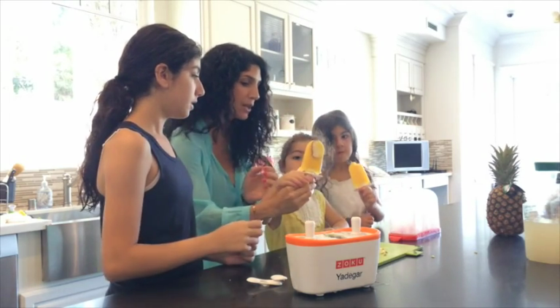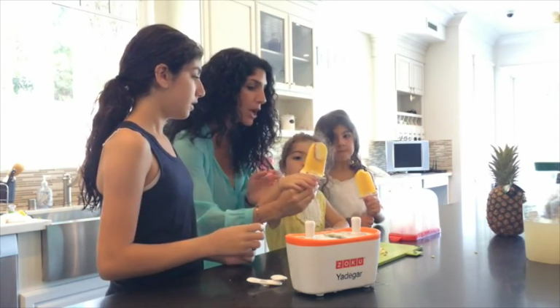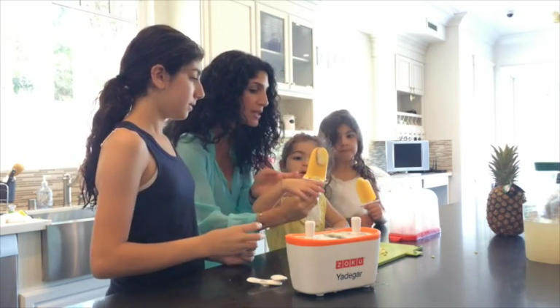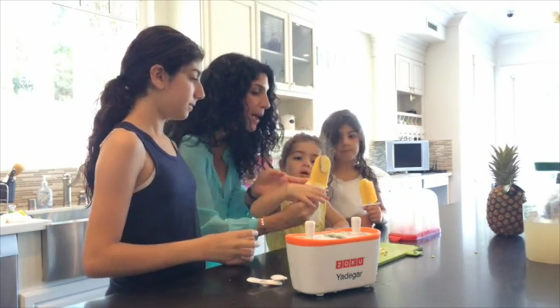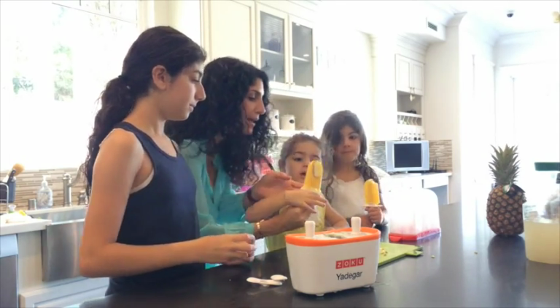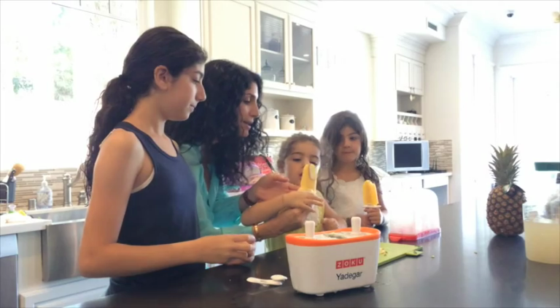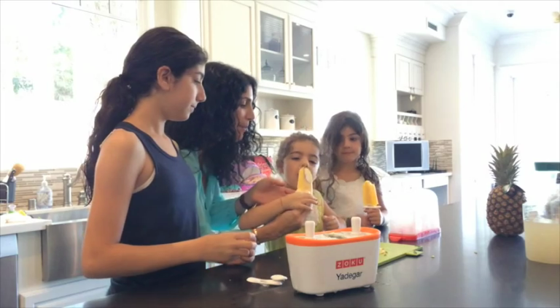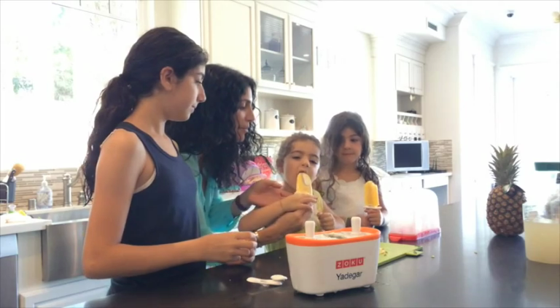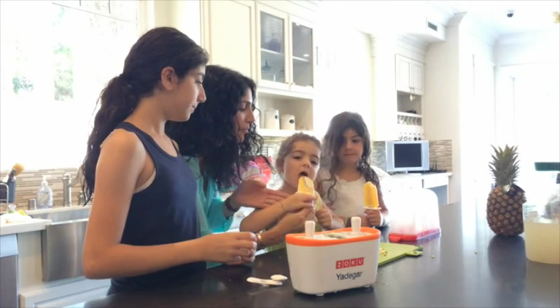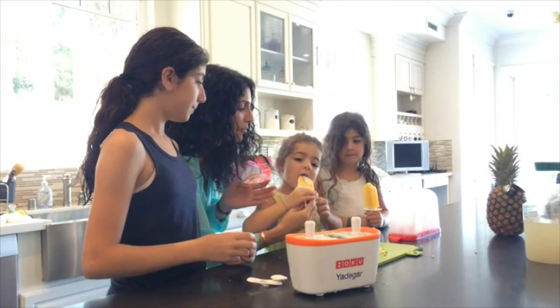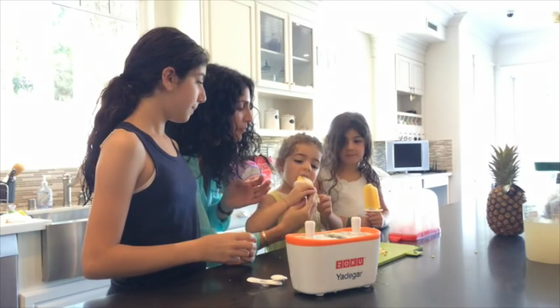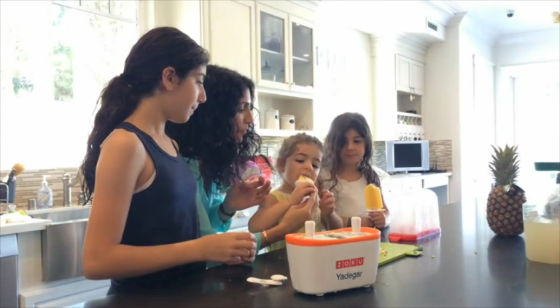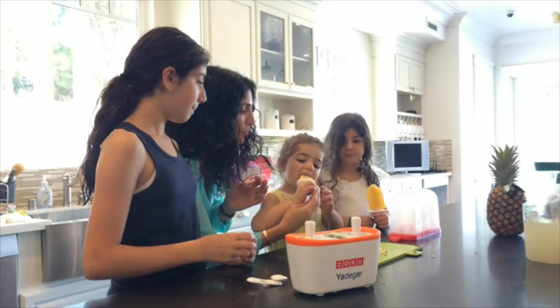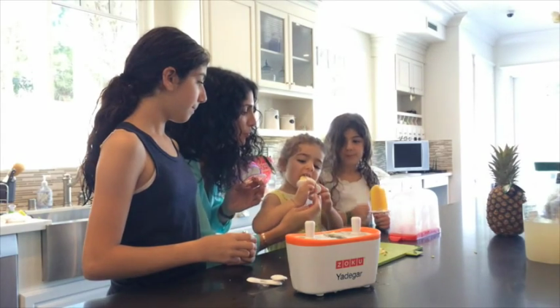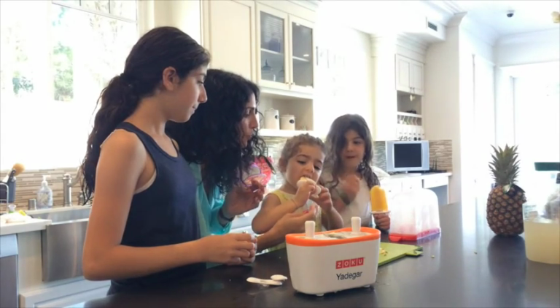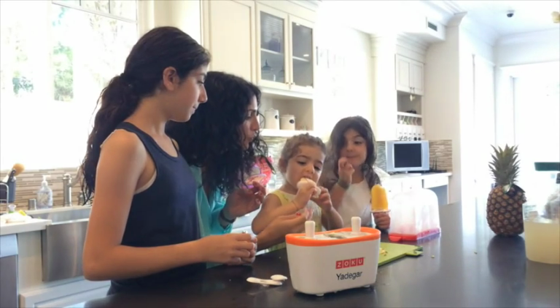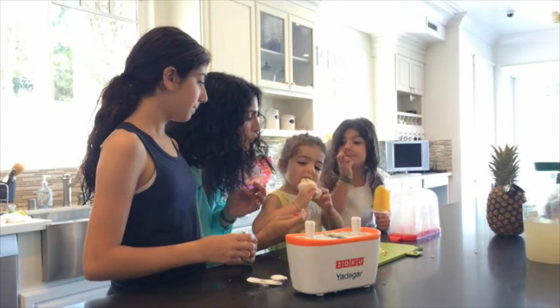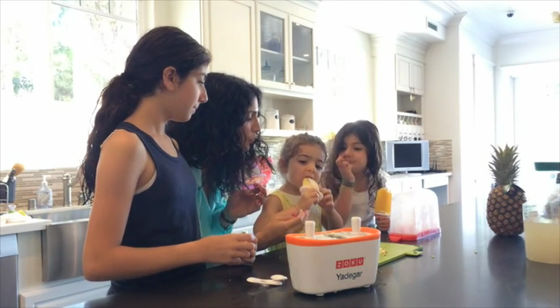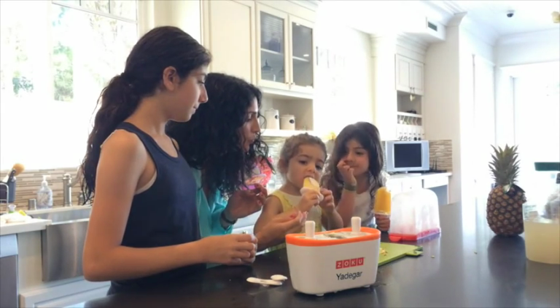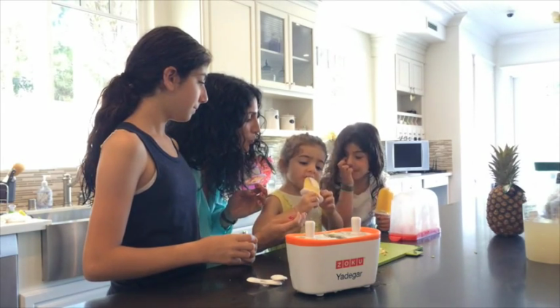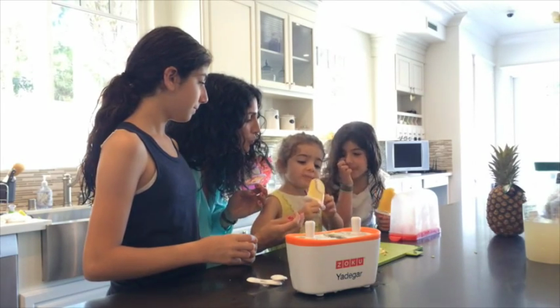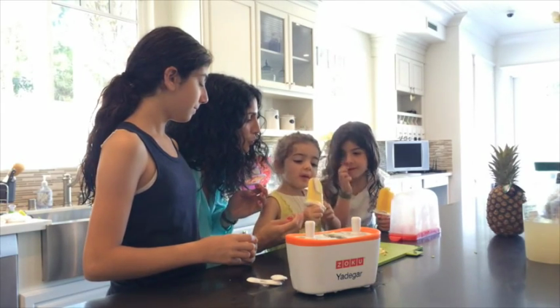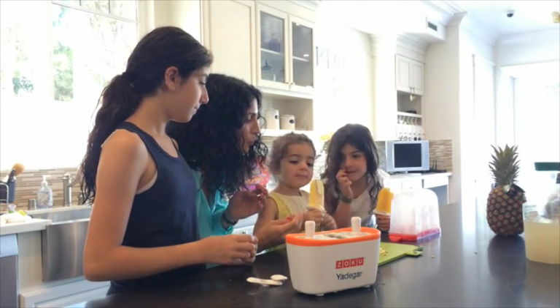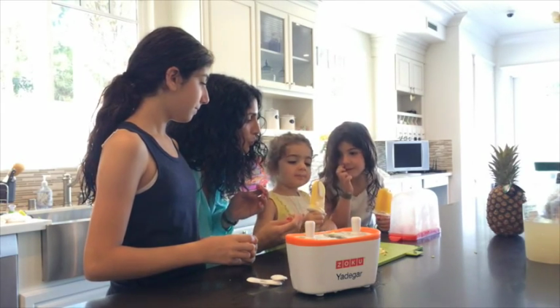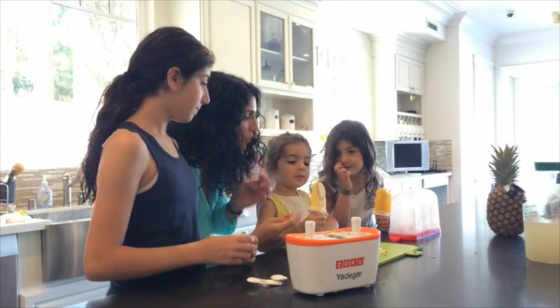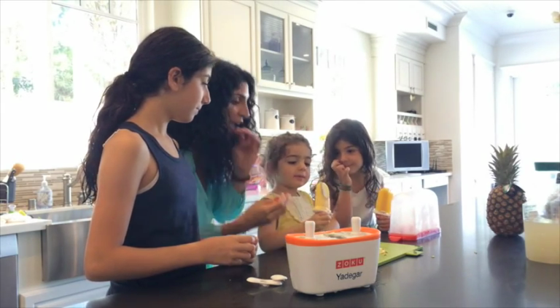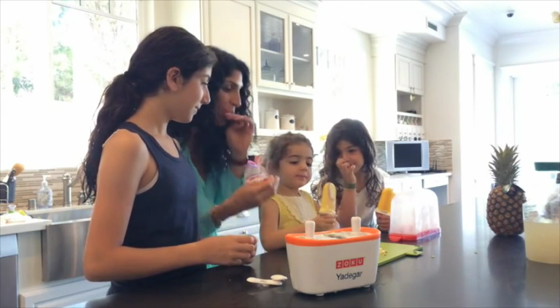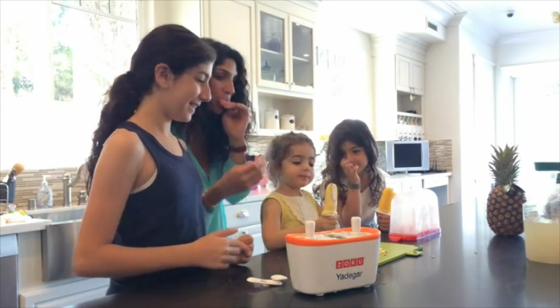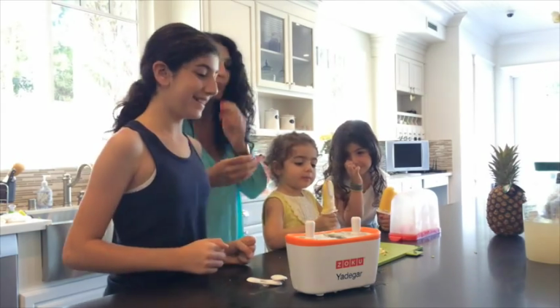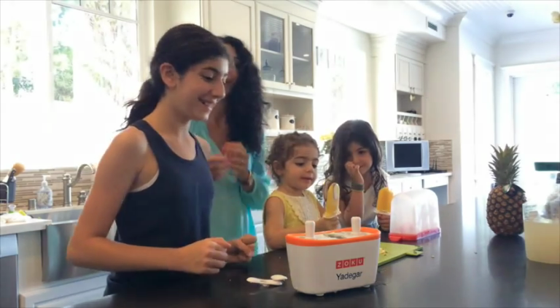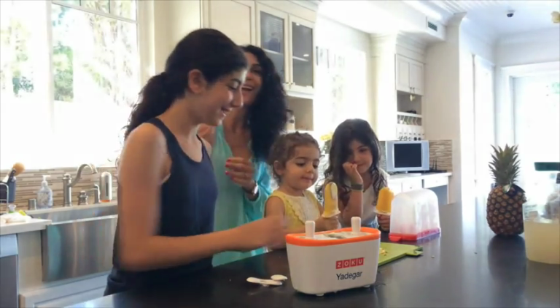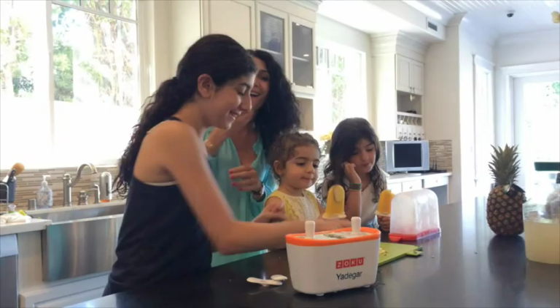And here you go — take a bite. Is it yummy? Mm-hmm. Yum.